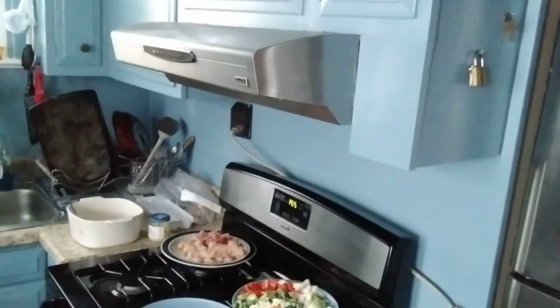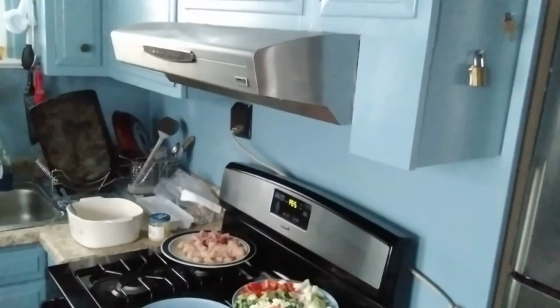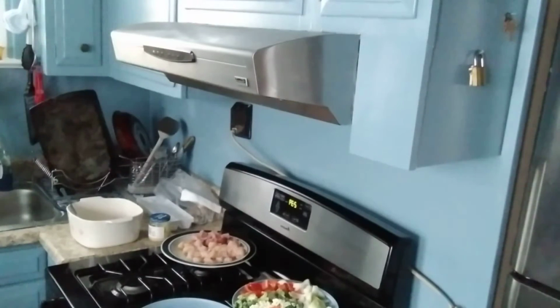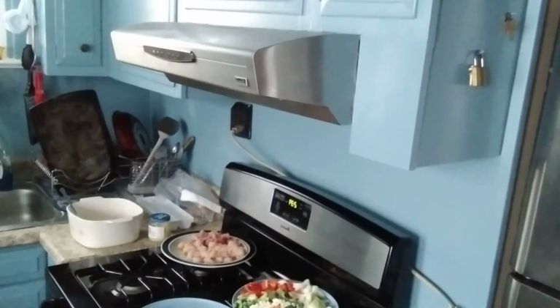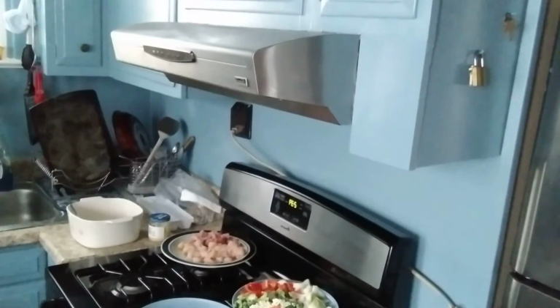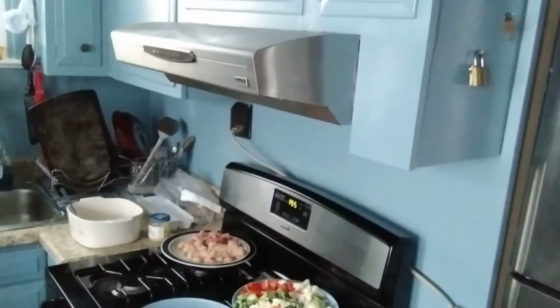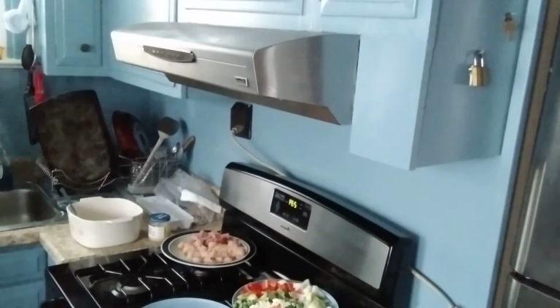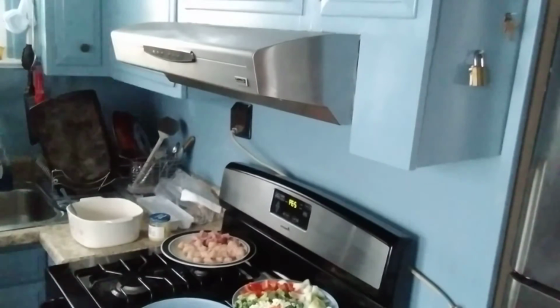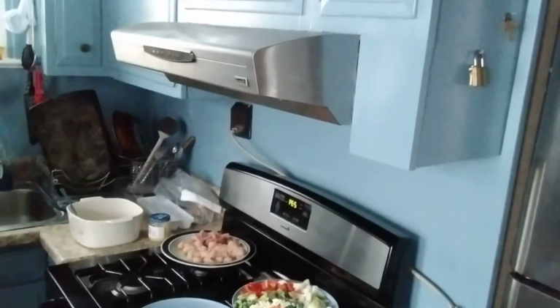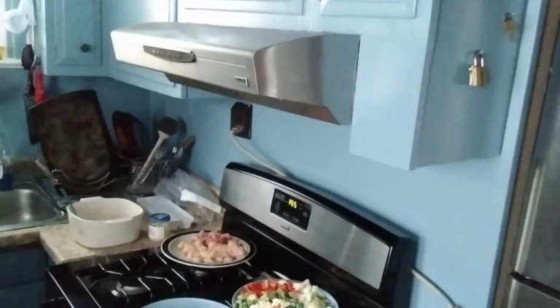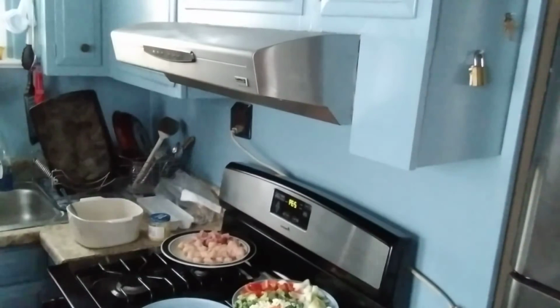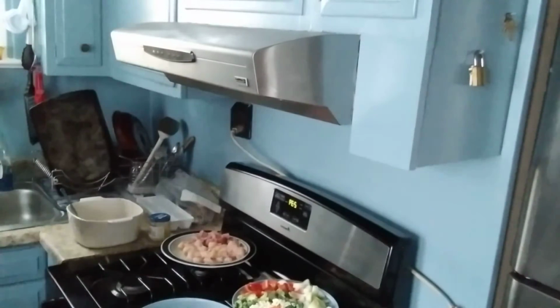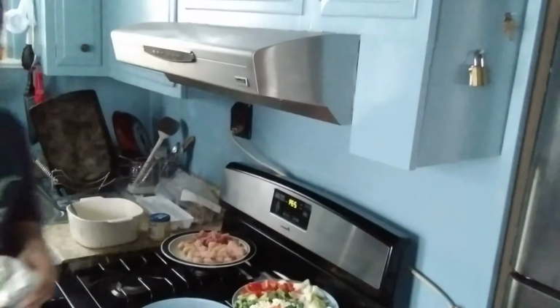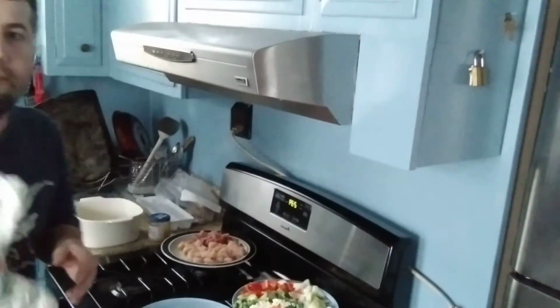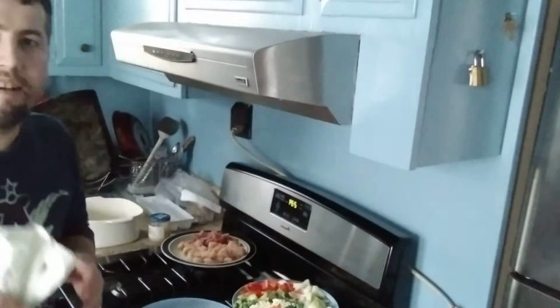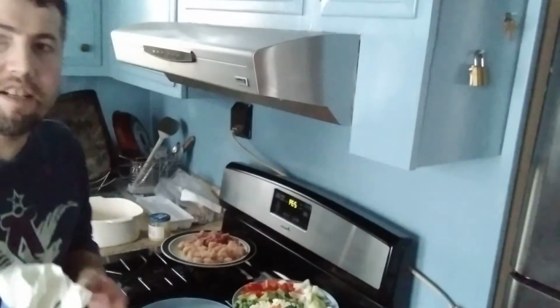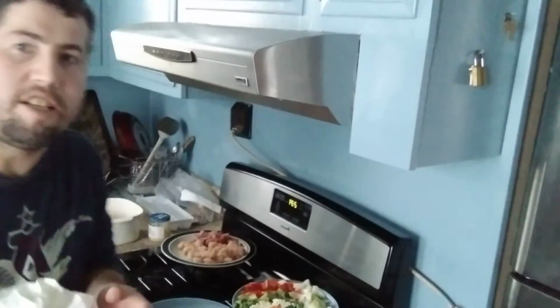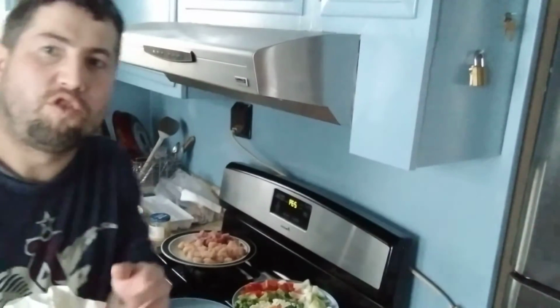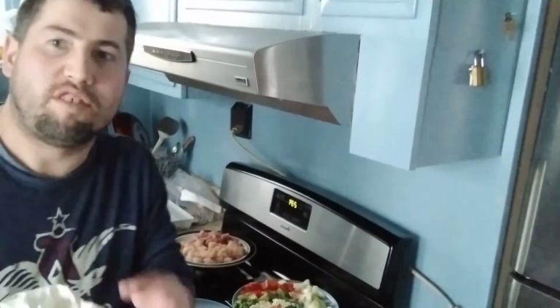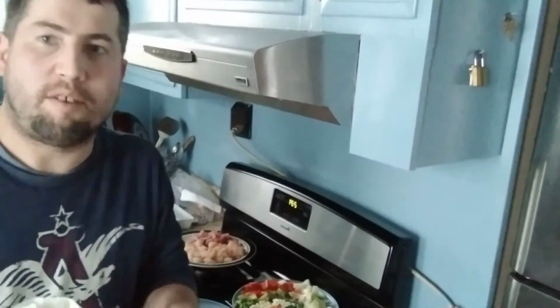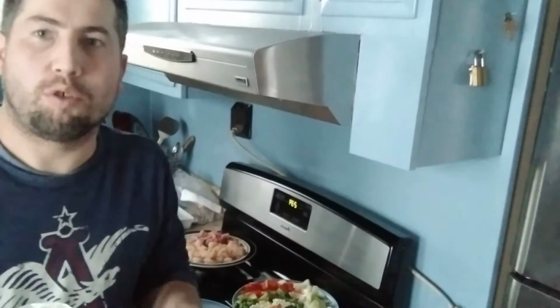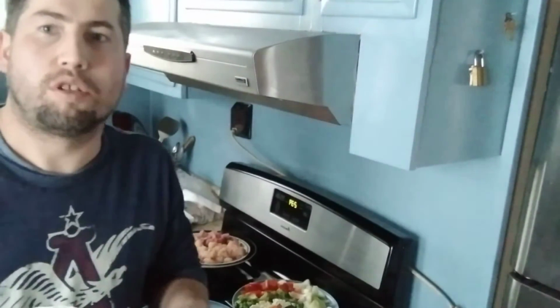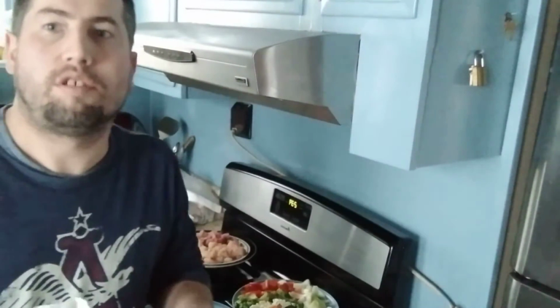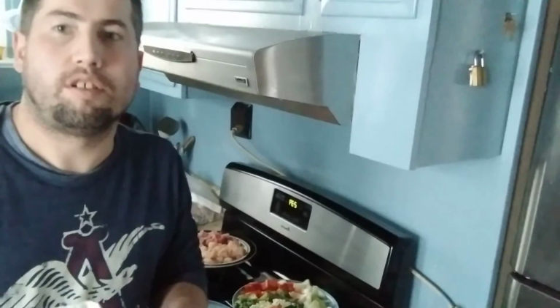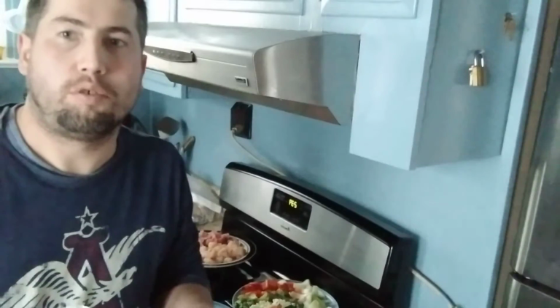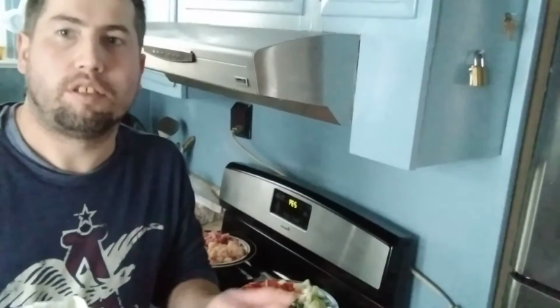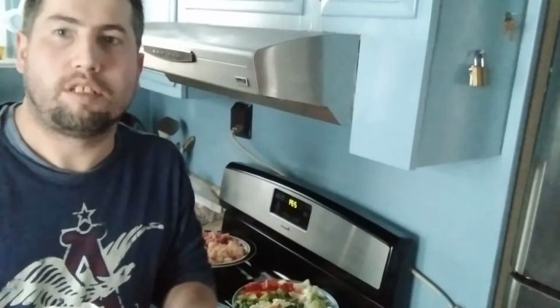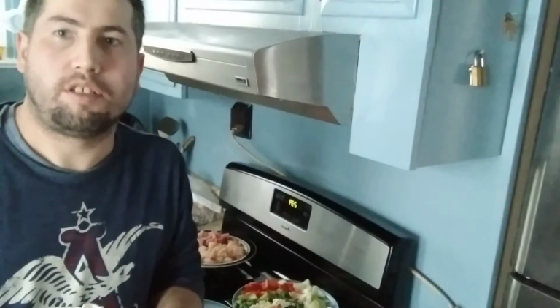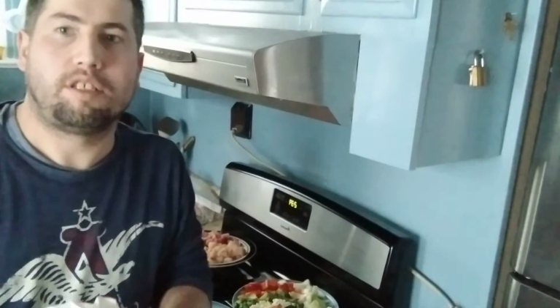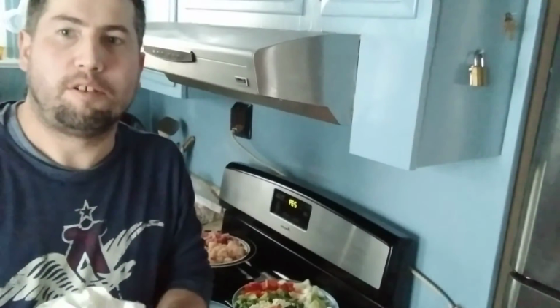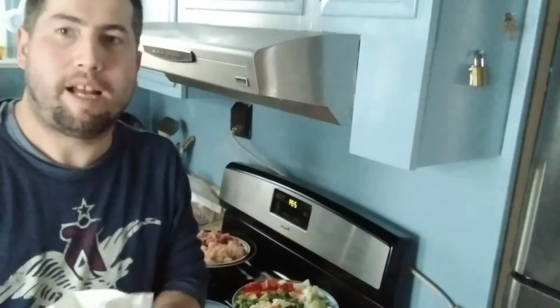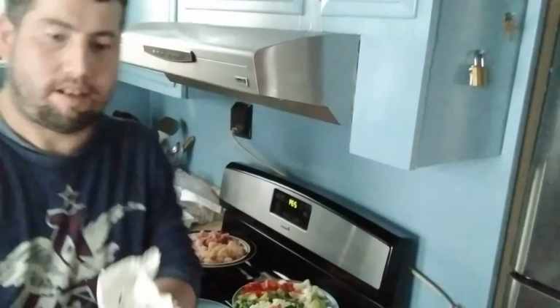I'm going to do three tablespoons of ground ginger. Then we're going to do two tablespoons of flour — you can use flour or cornstarch, it don't matter.